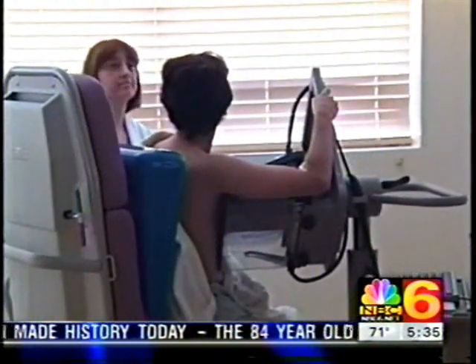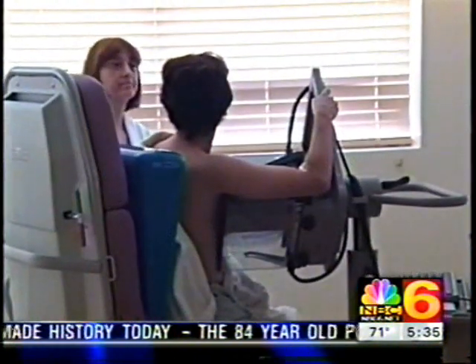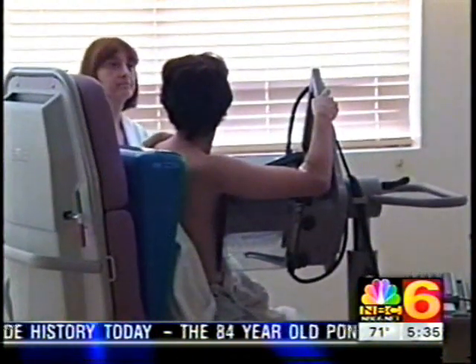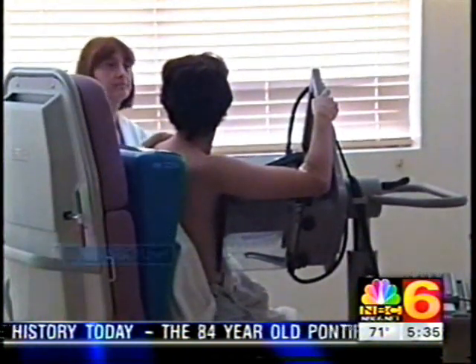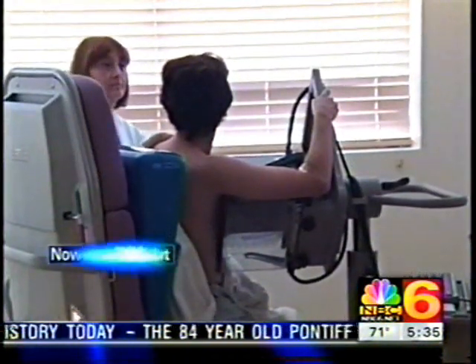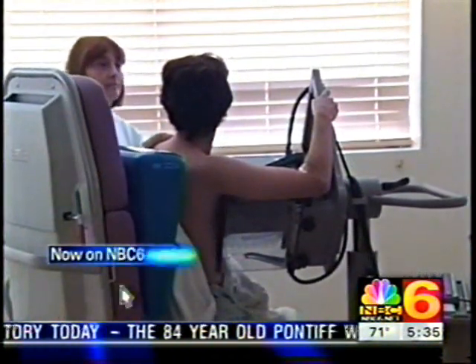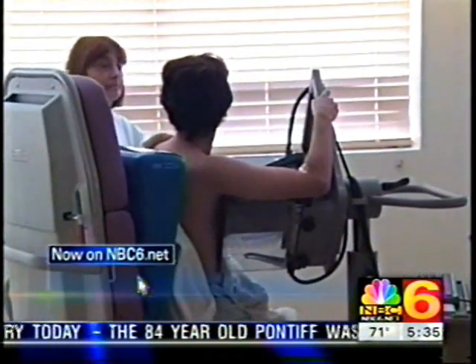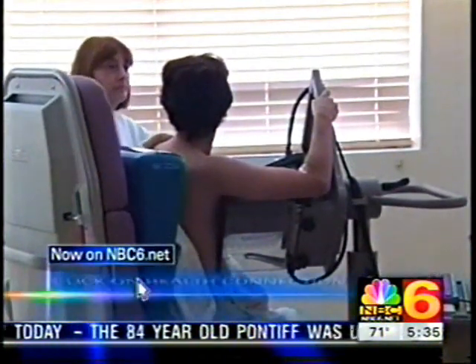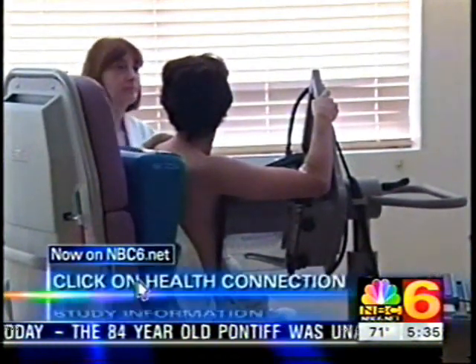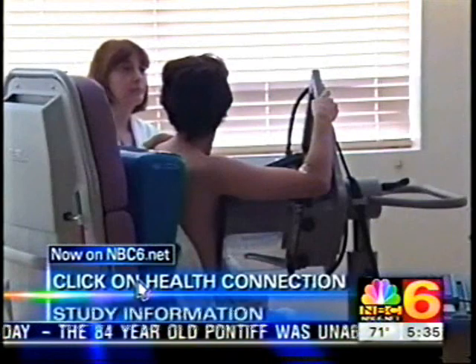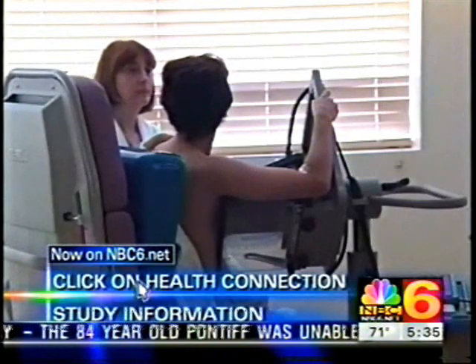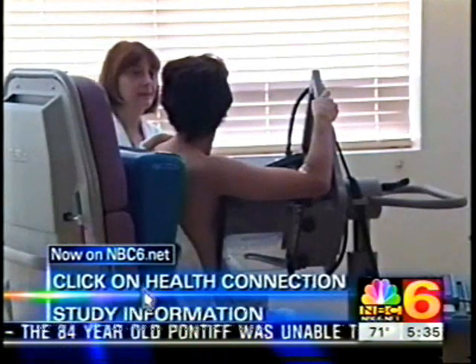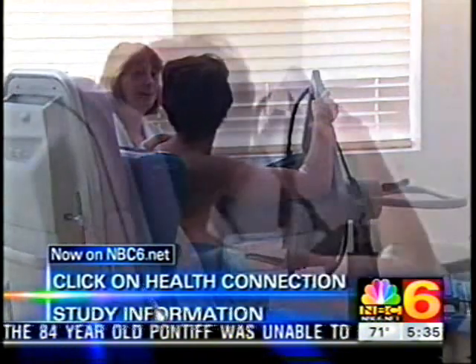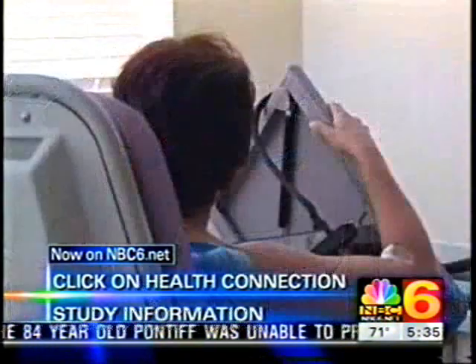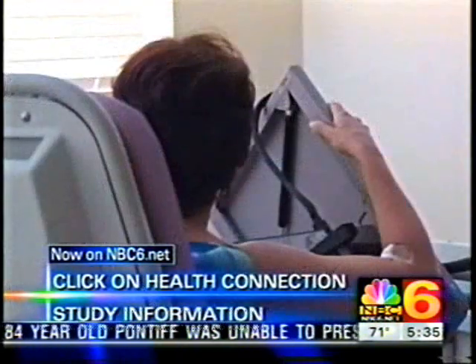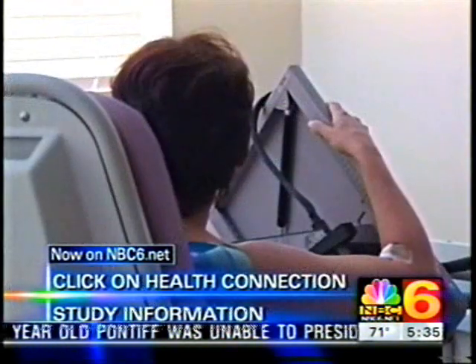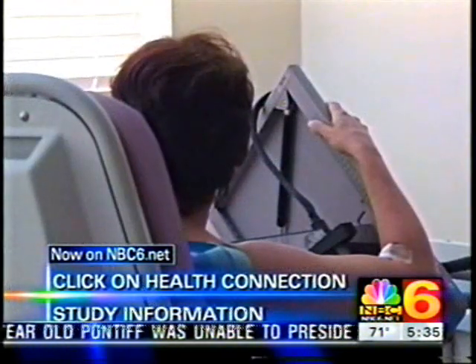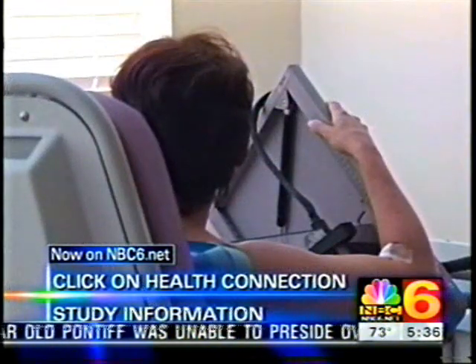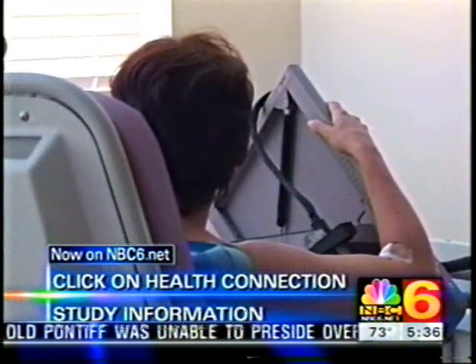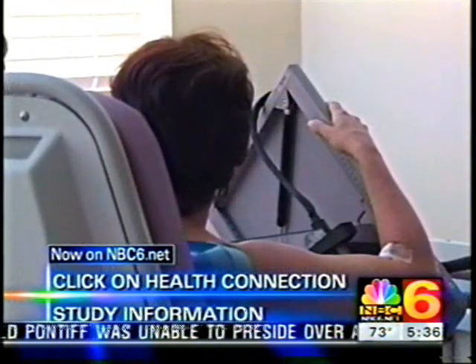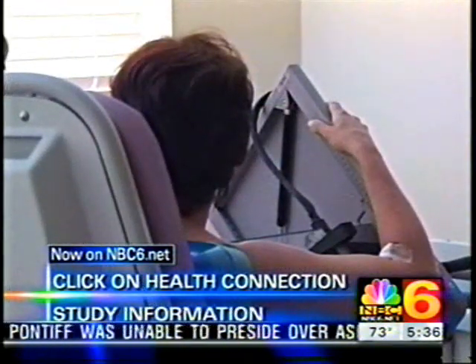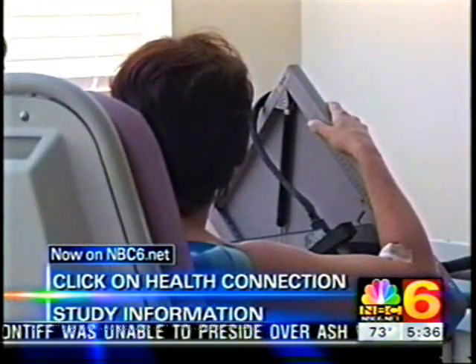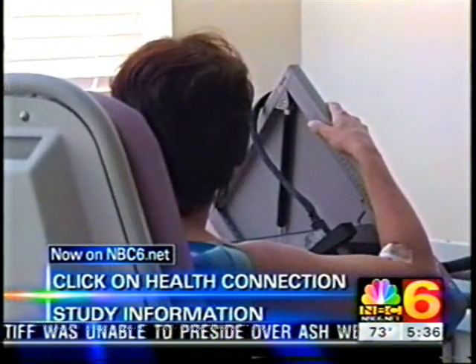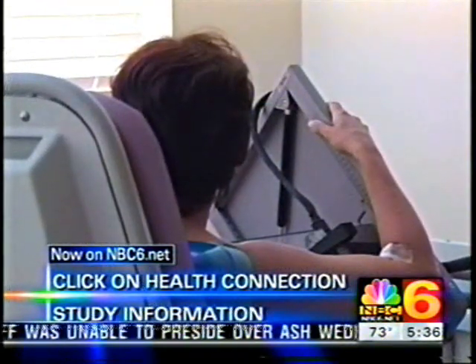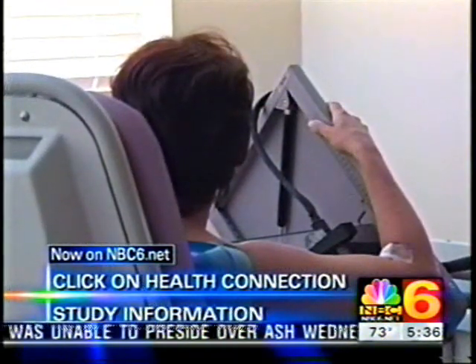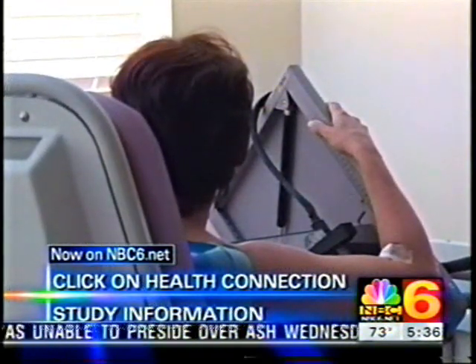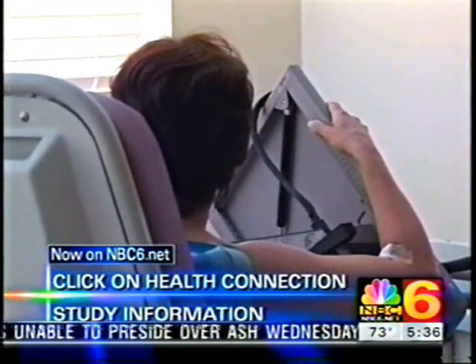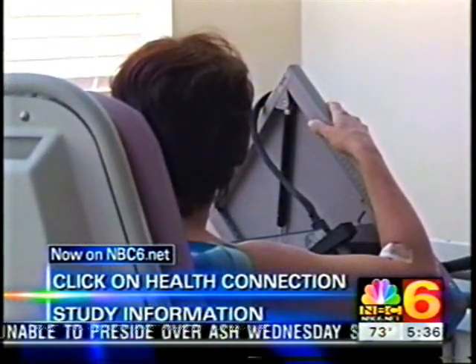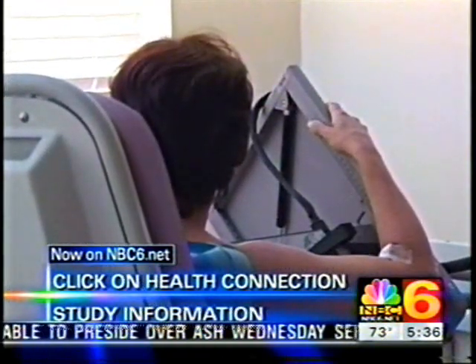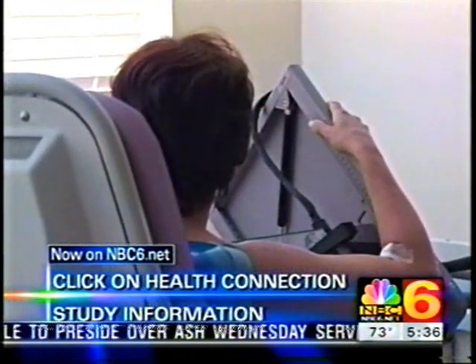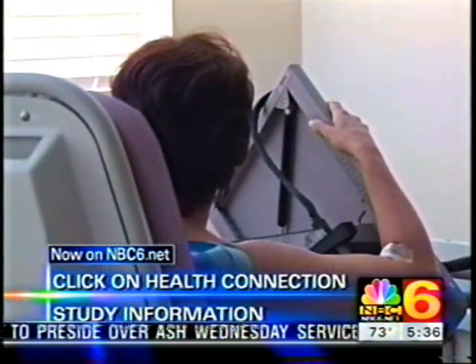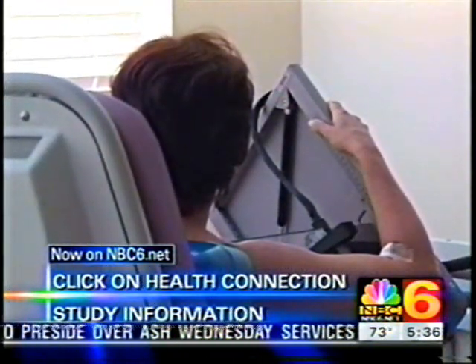For more information, log on to our website at NBC6.net and click on Health Connection. Diana Gonzalez, NBC6.